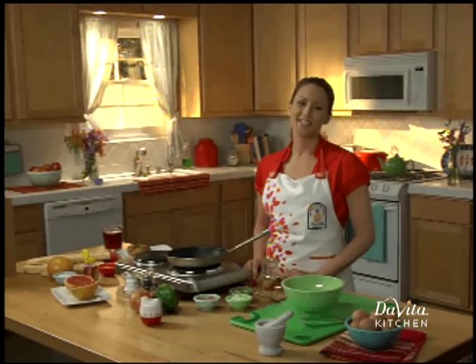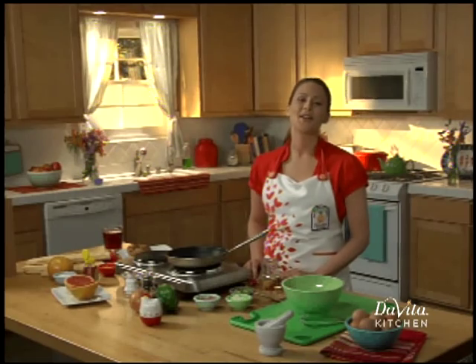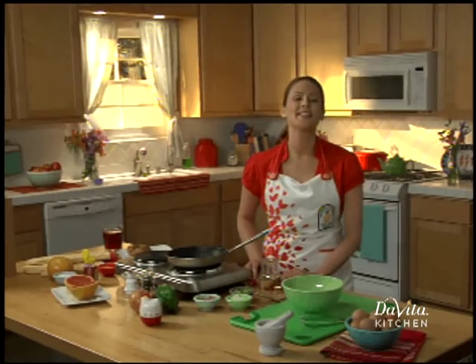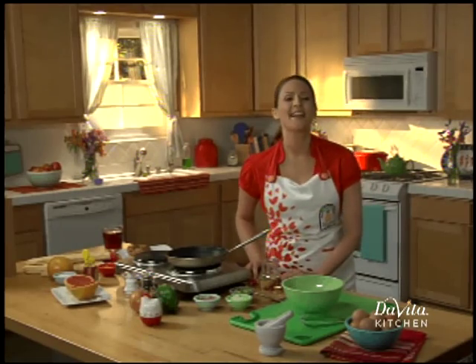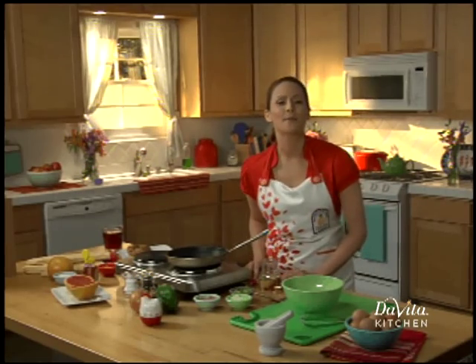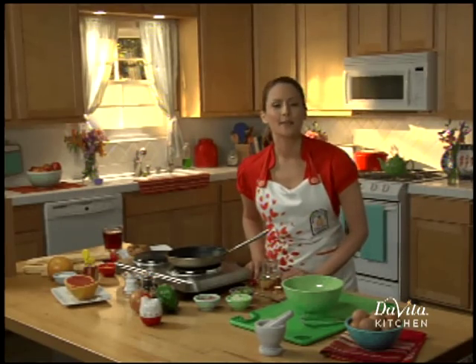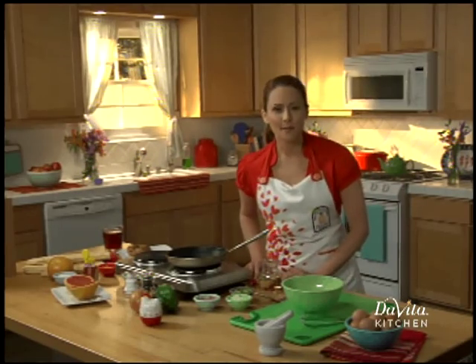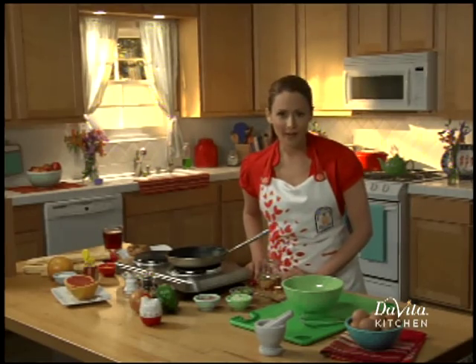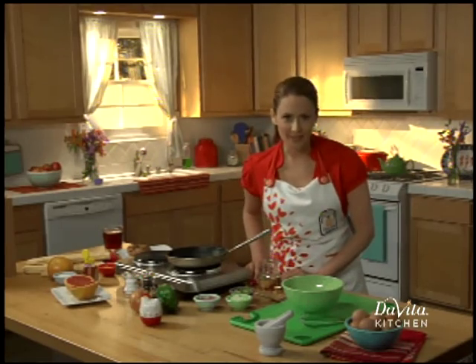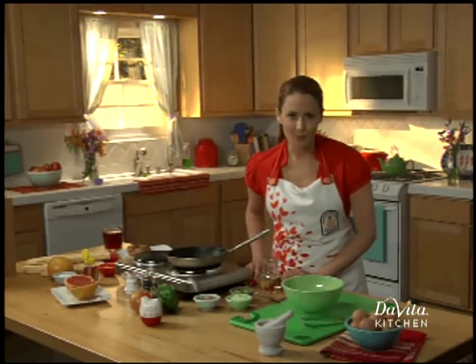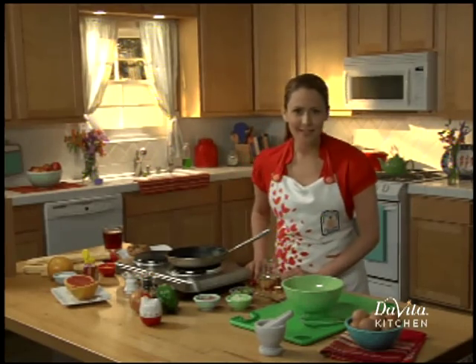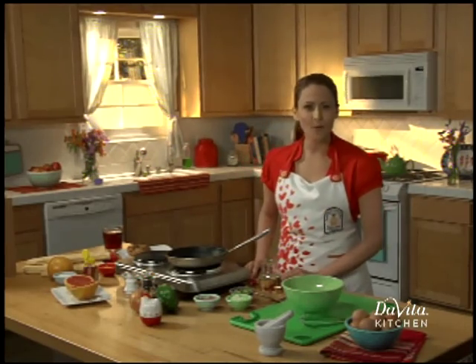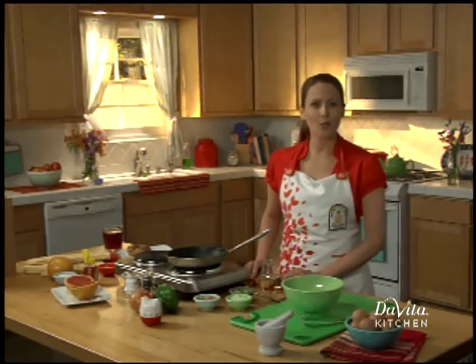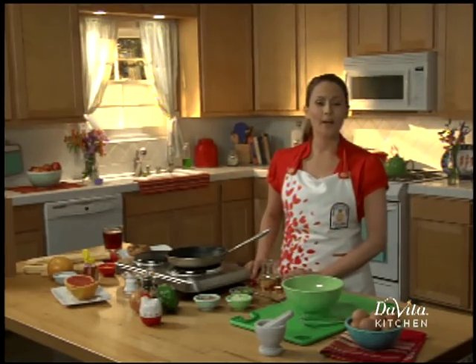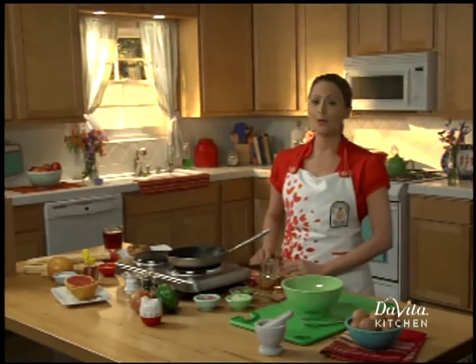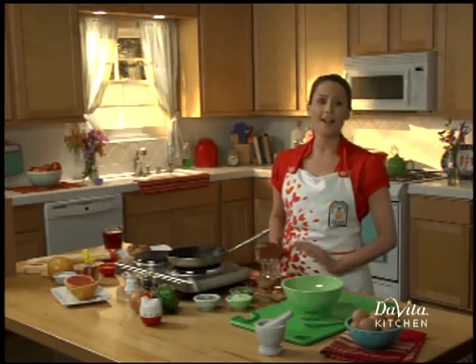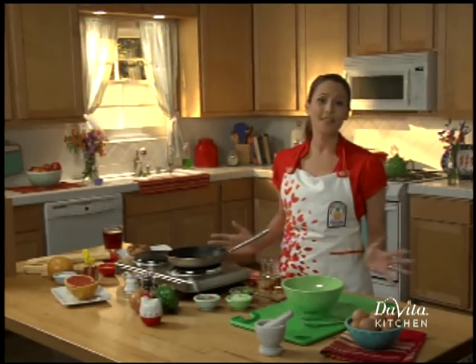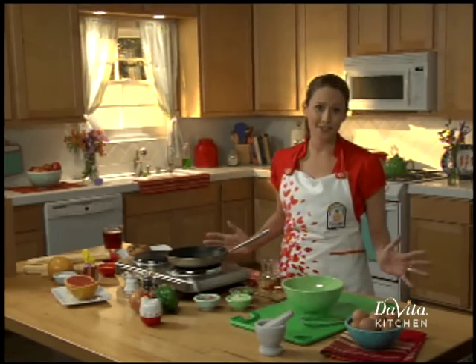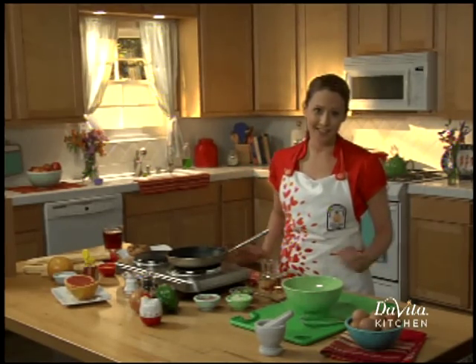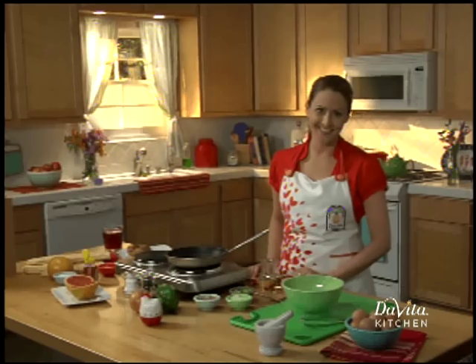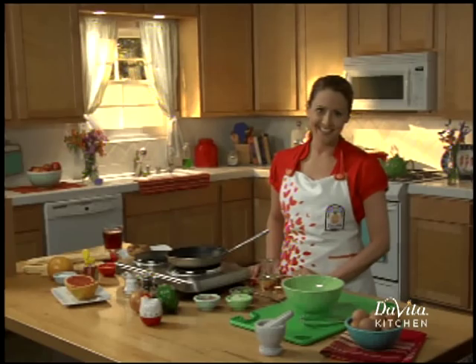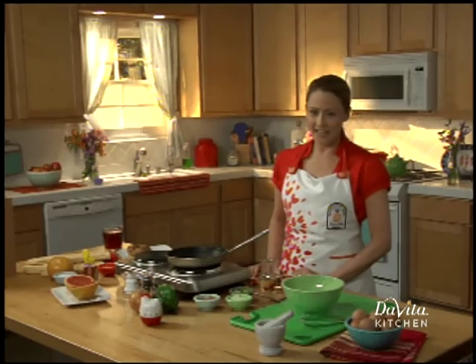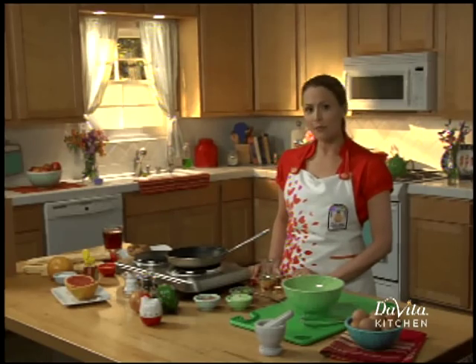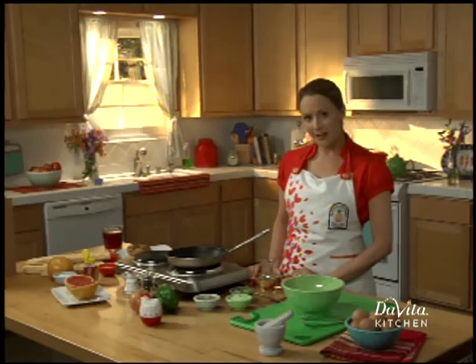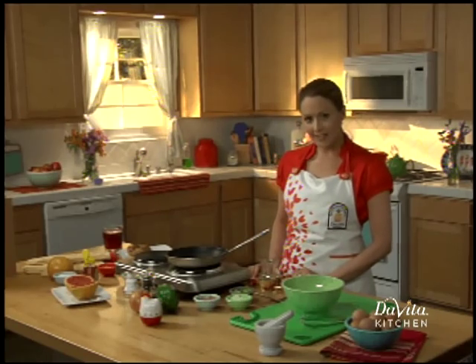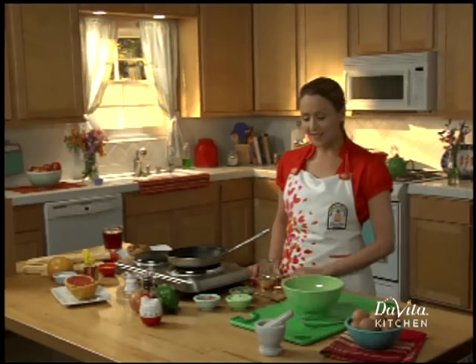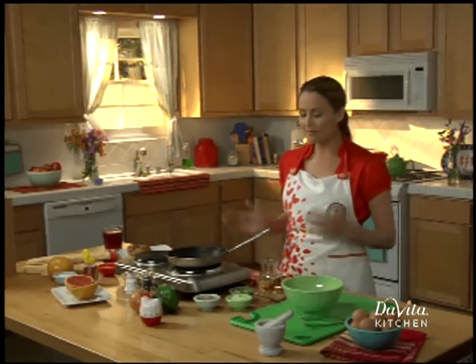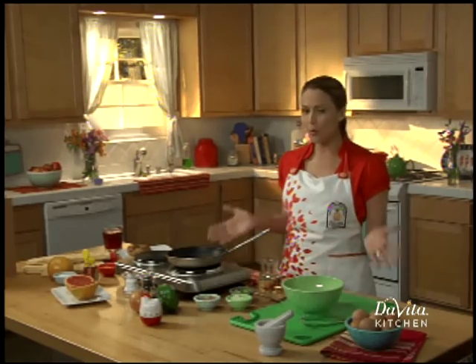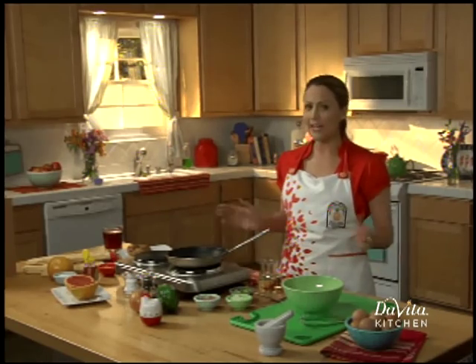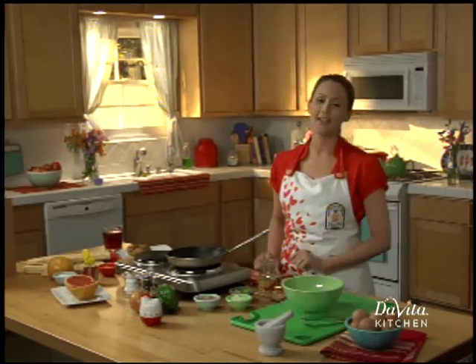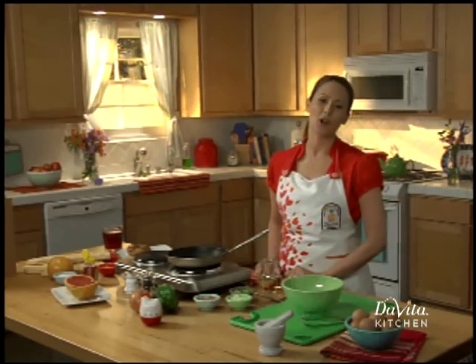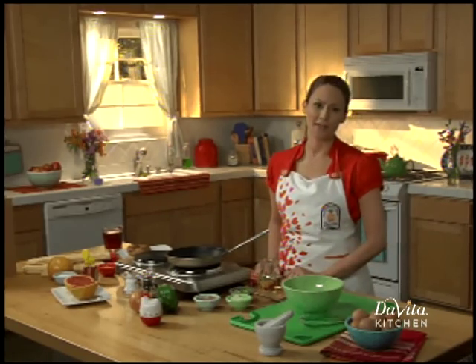Starting the day off with a good breakfast will set you on your way to a healthy day of eating. For breakfast, we're making a Denver omelet.